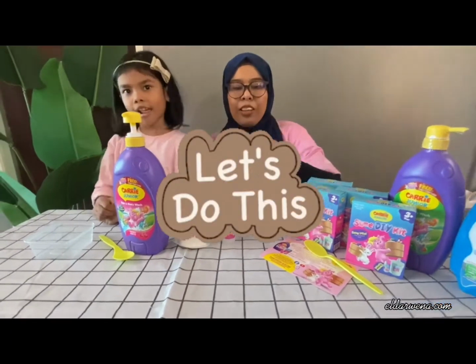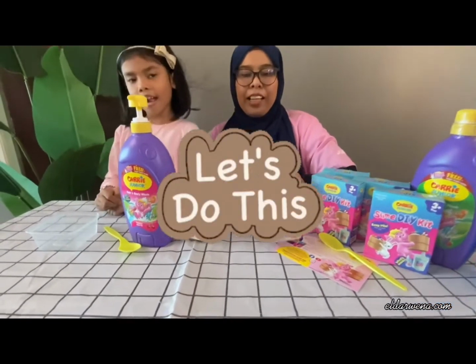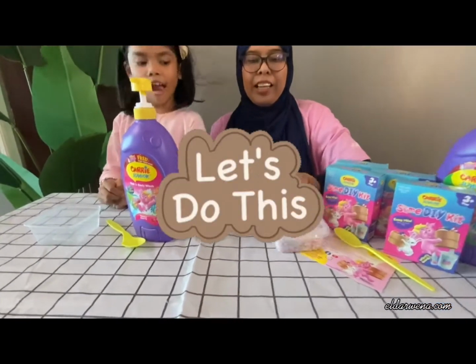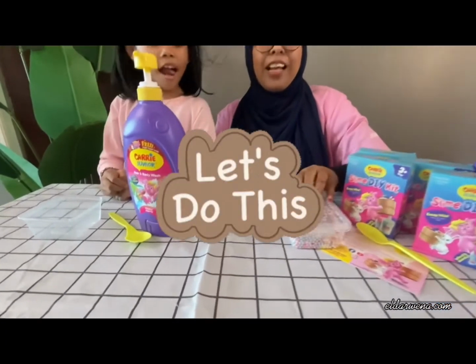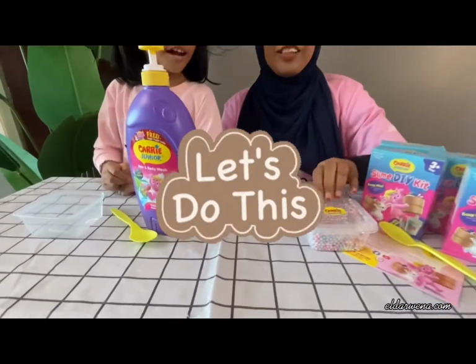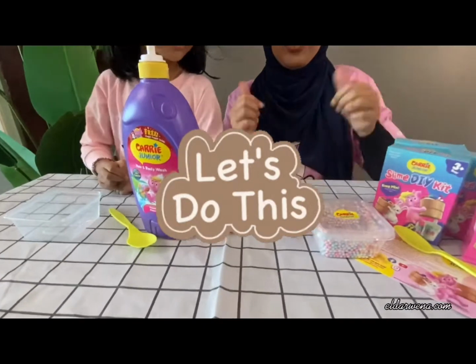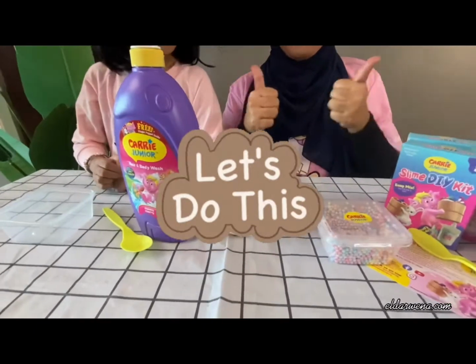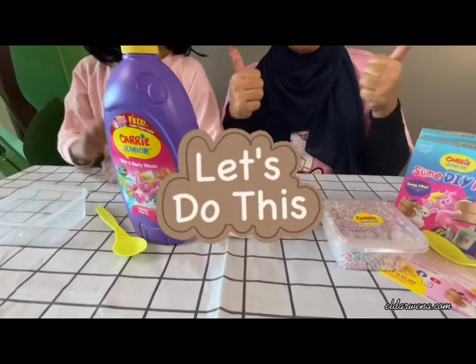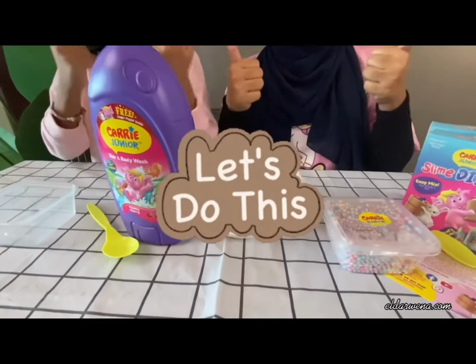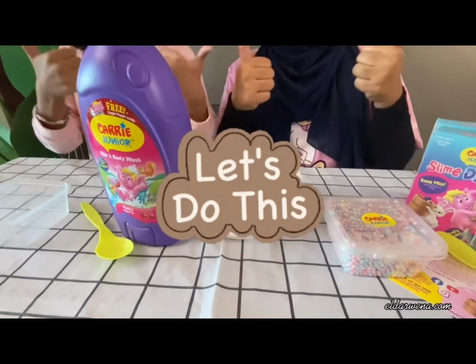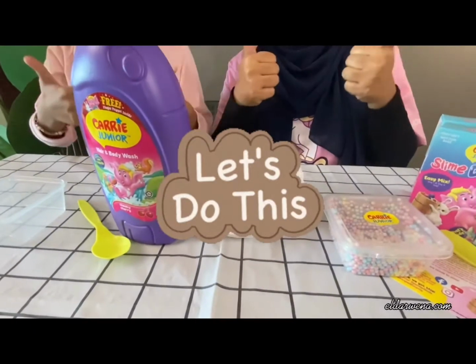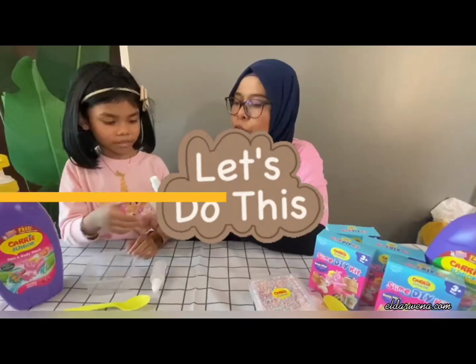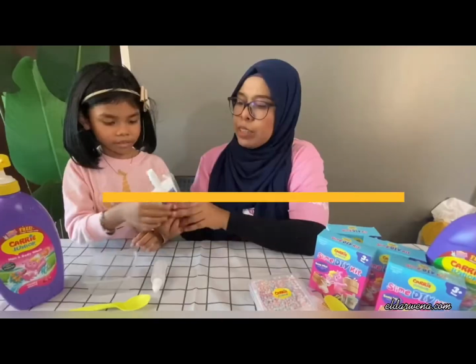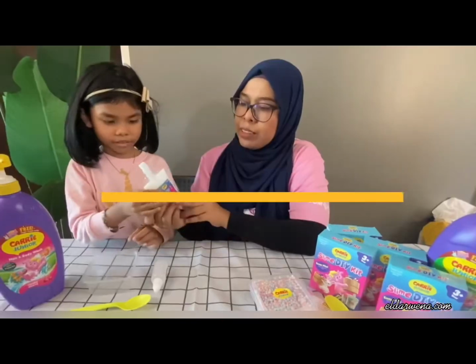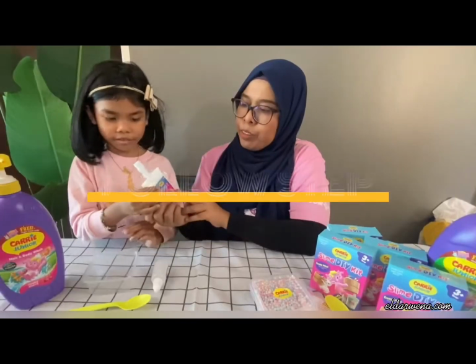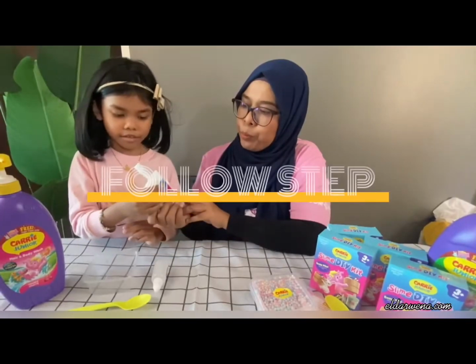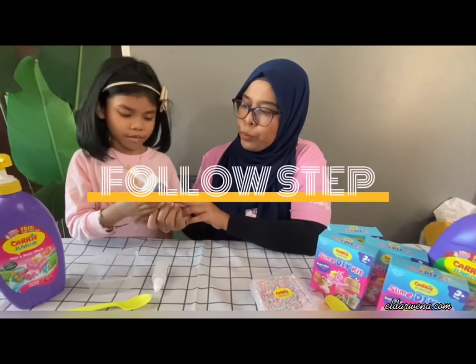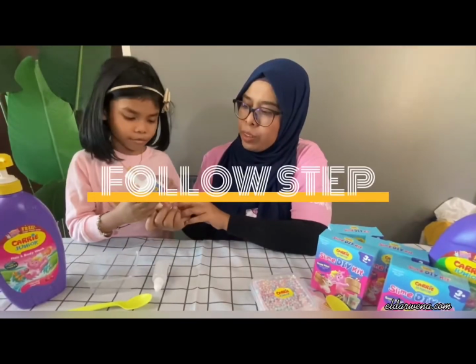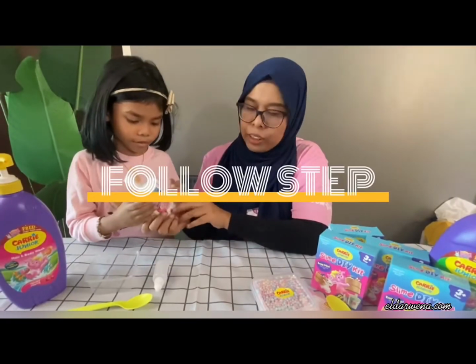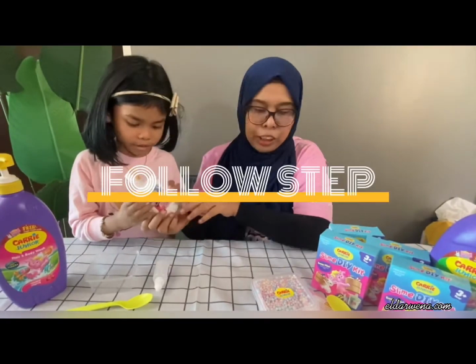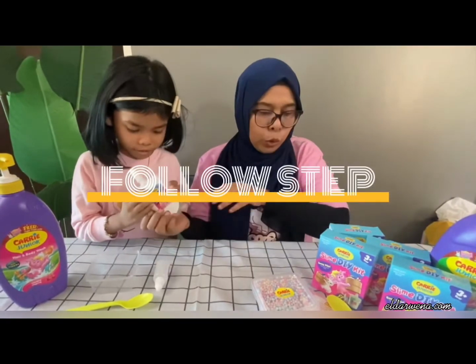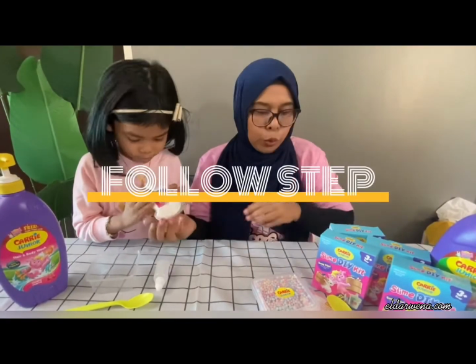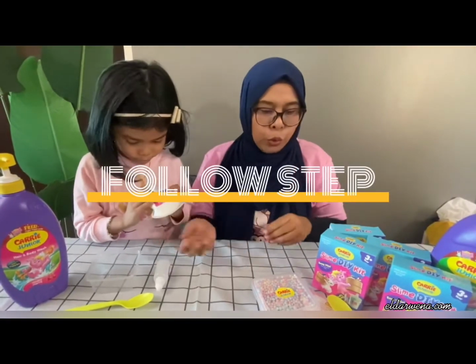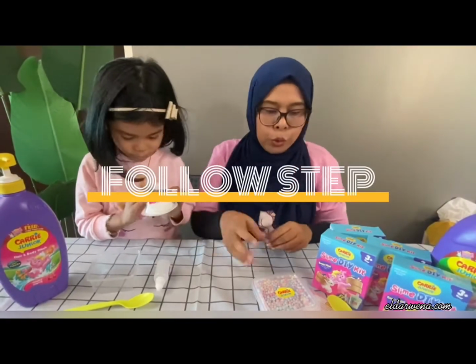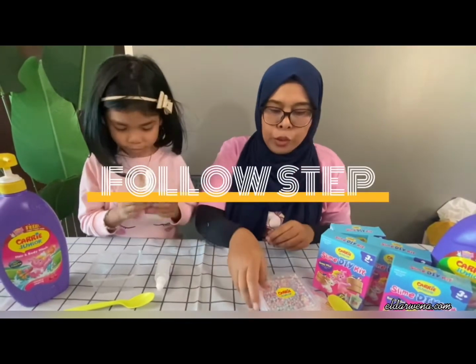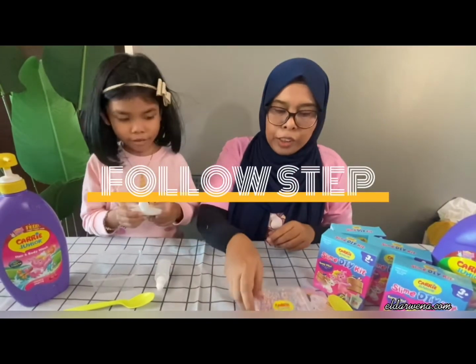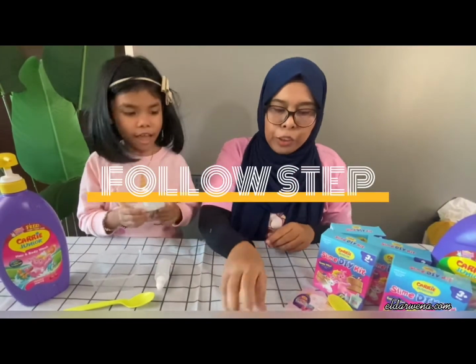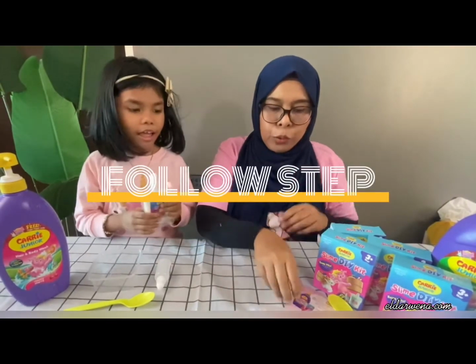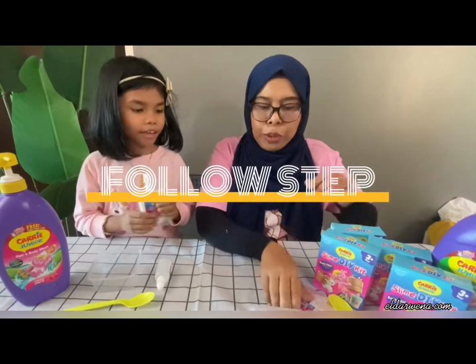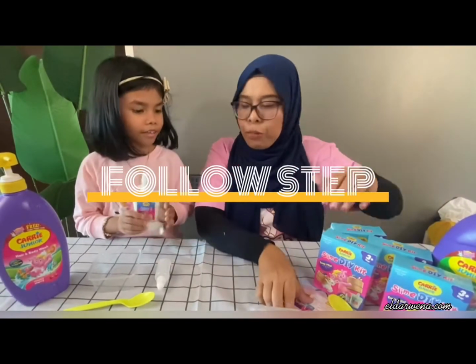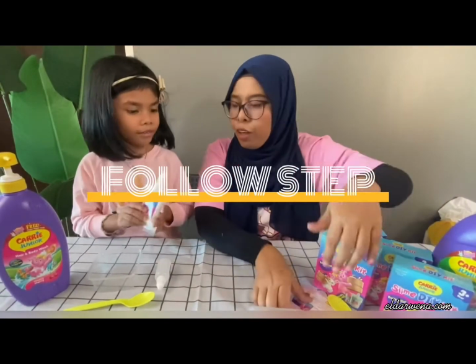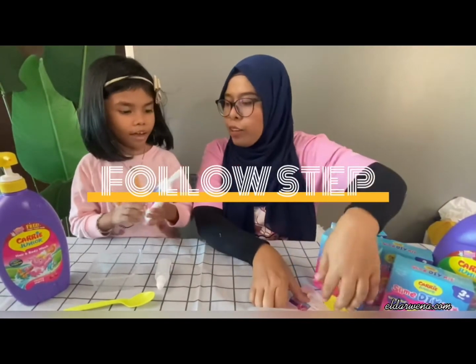Let's do it. Okay, first, put the glue into the box.